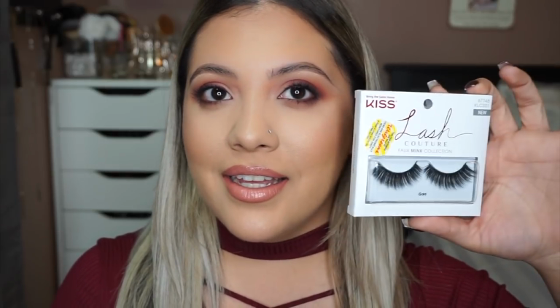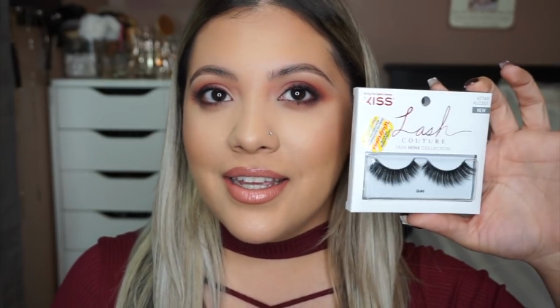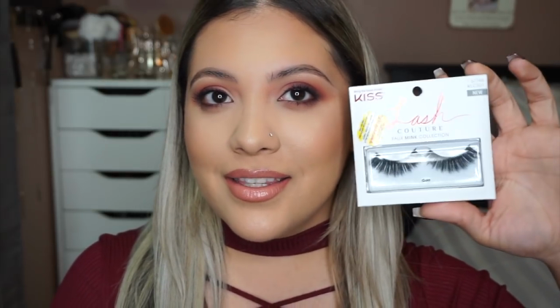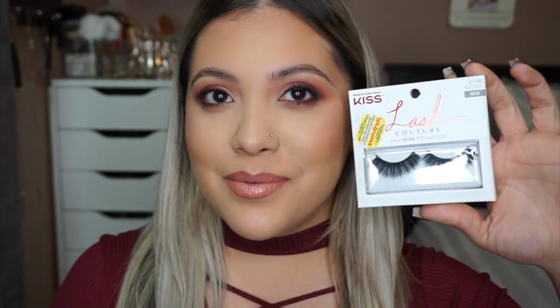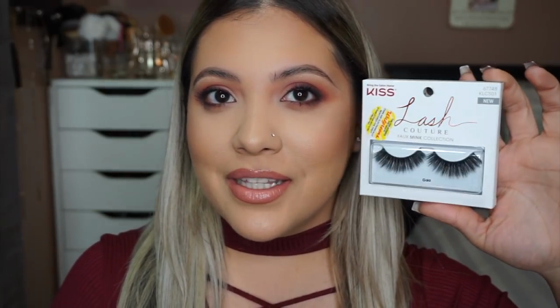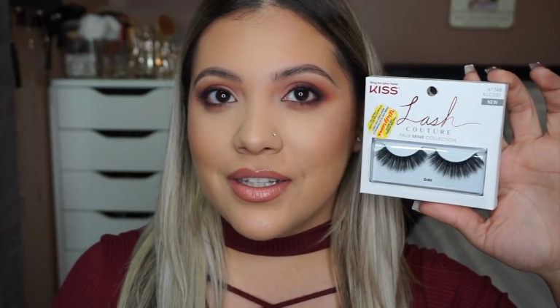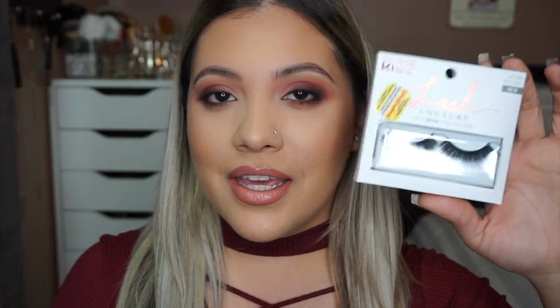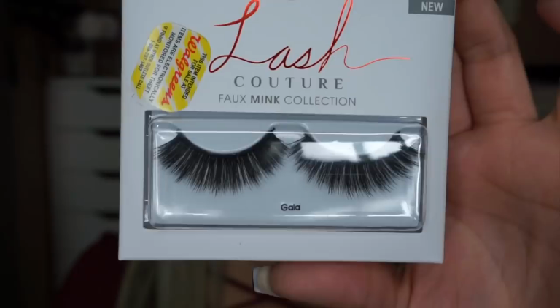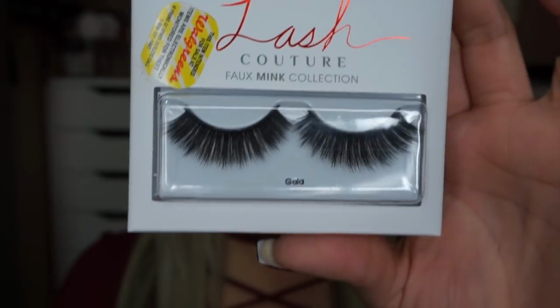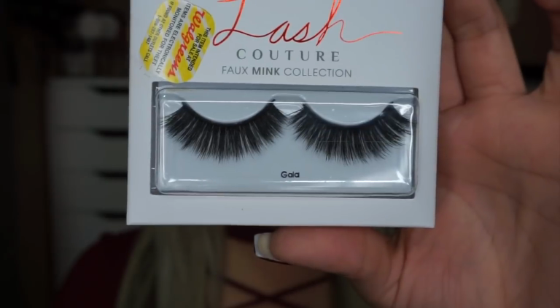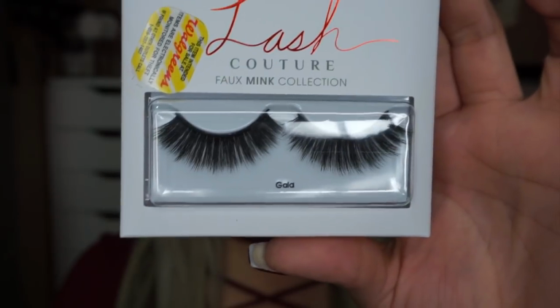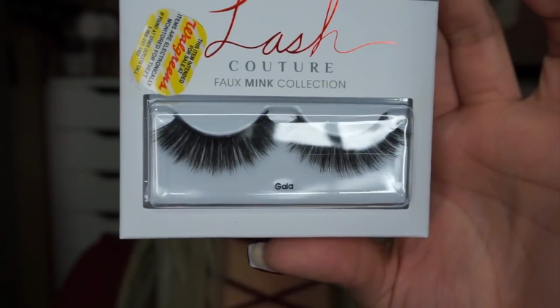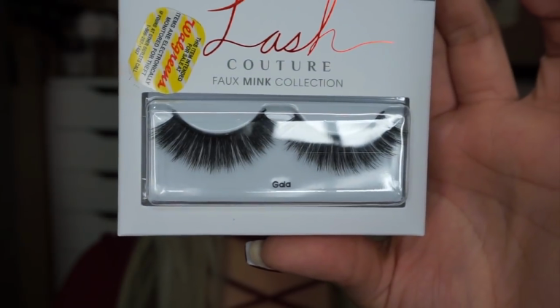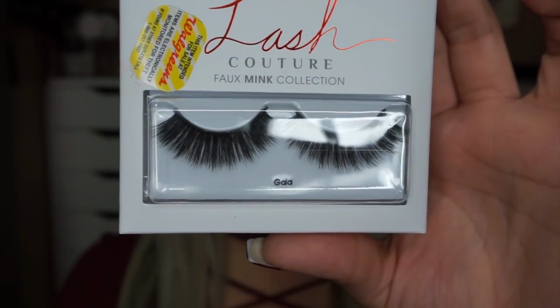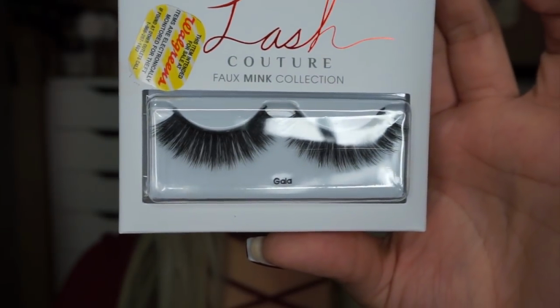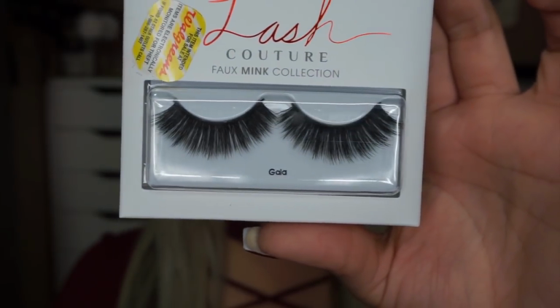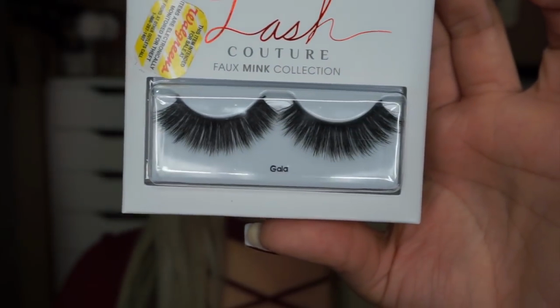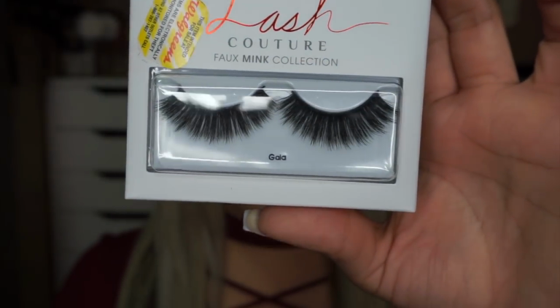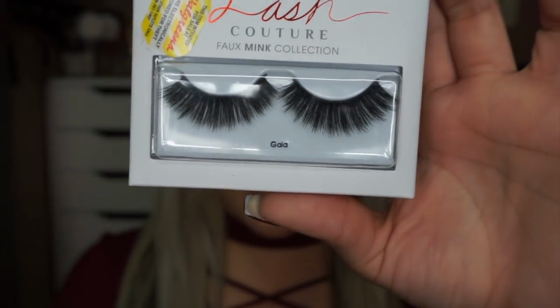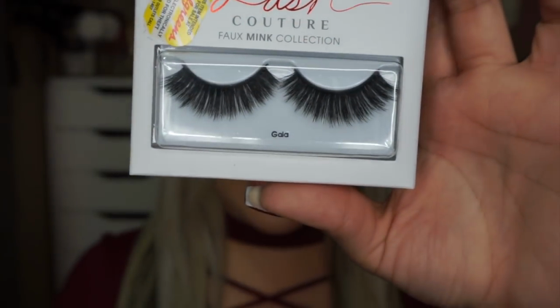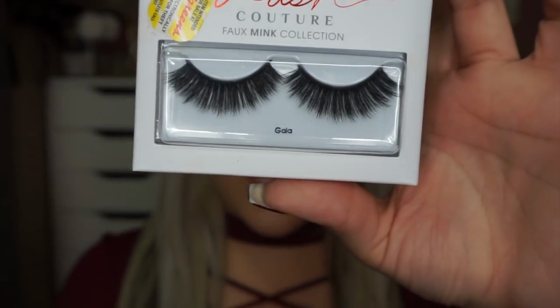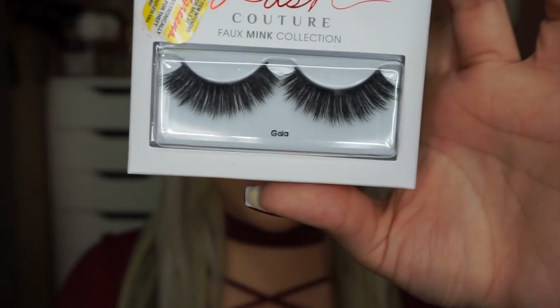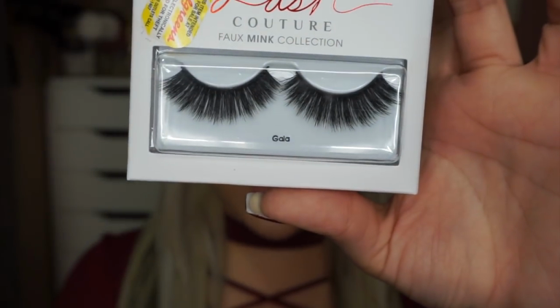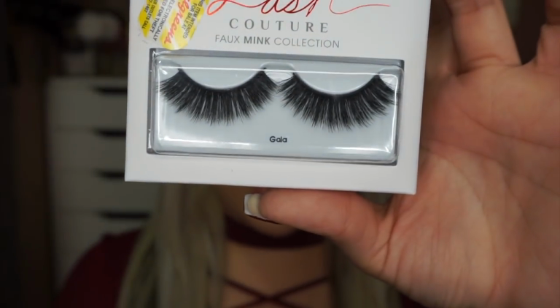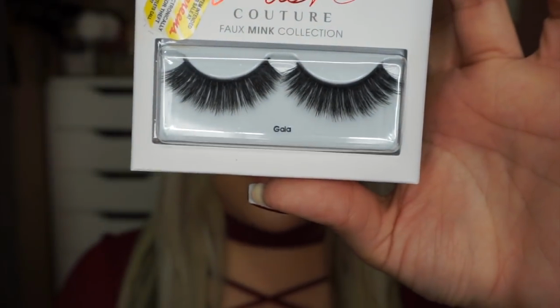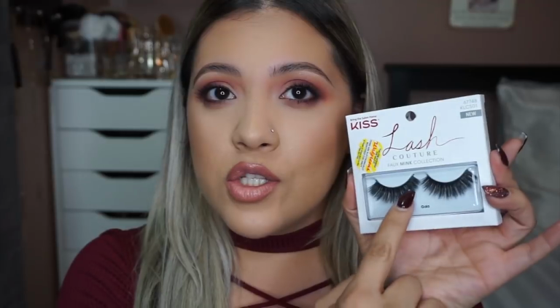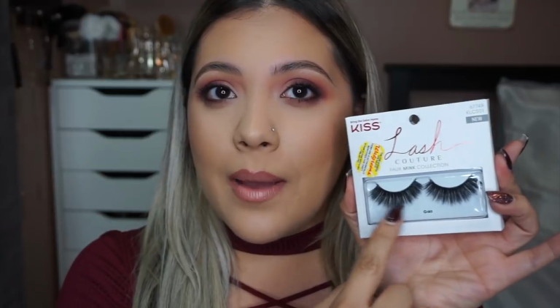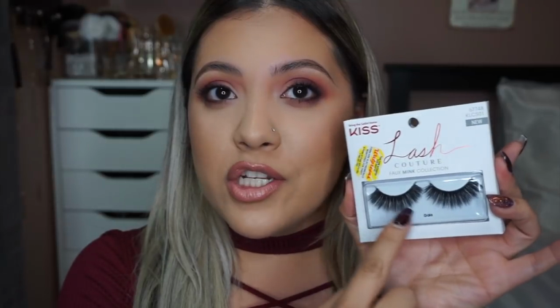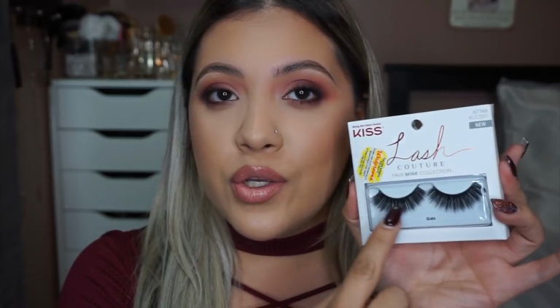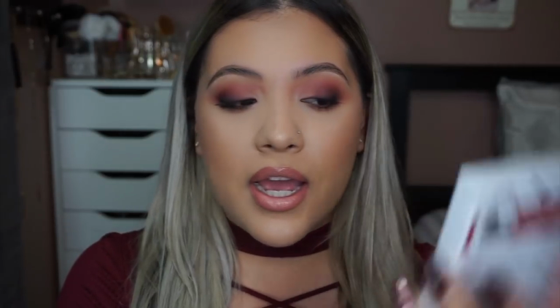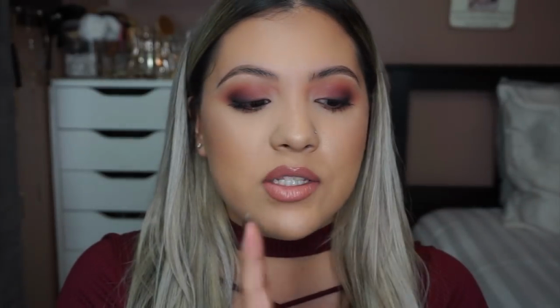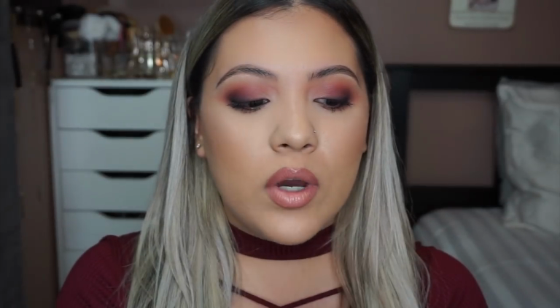The pair that I'm going to be wearing today are actually called Gala. This is what they look like — they're super full and long. I'm going to show you guys what I do and how I put on my lashes so that they are more comfortable to wear.